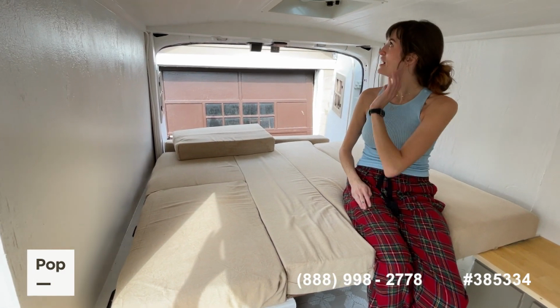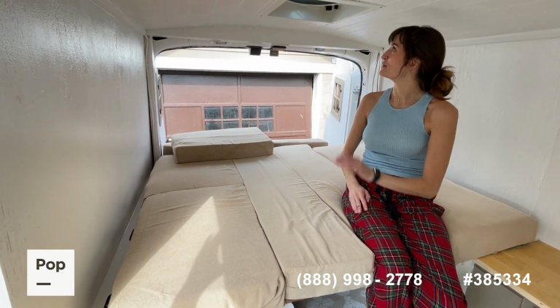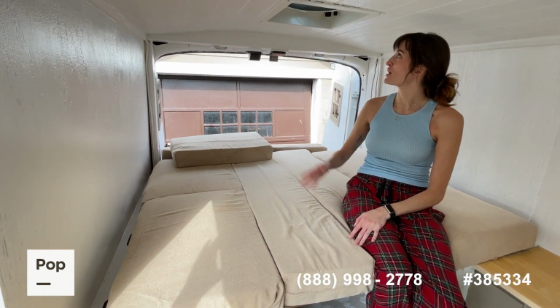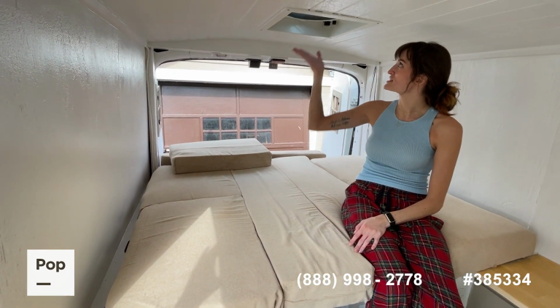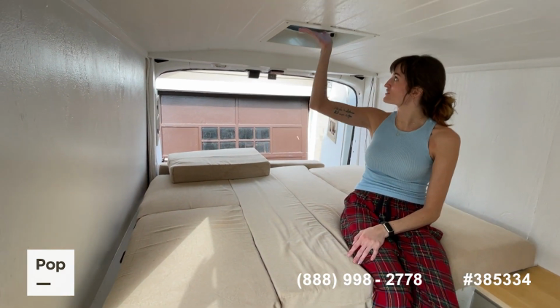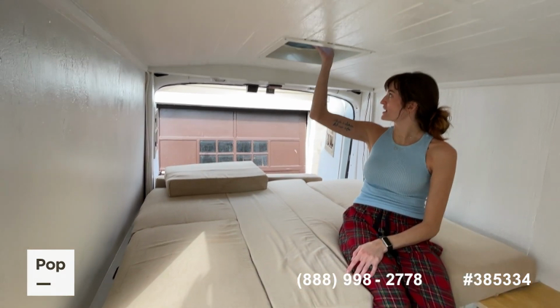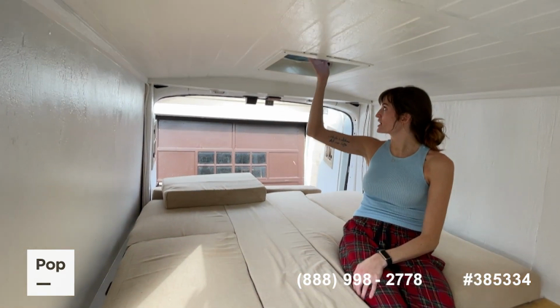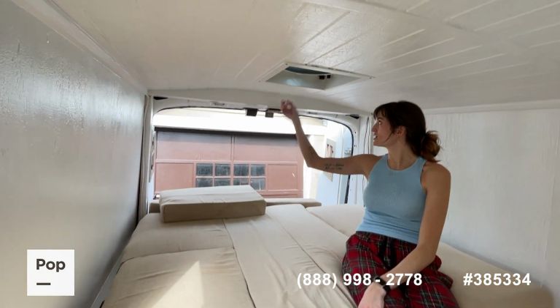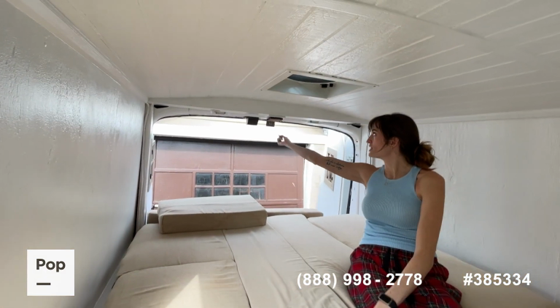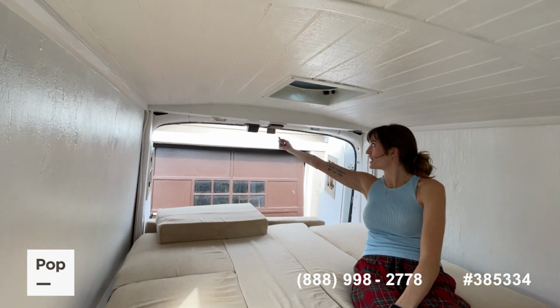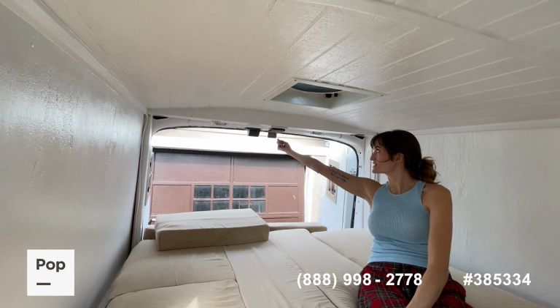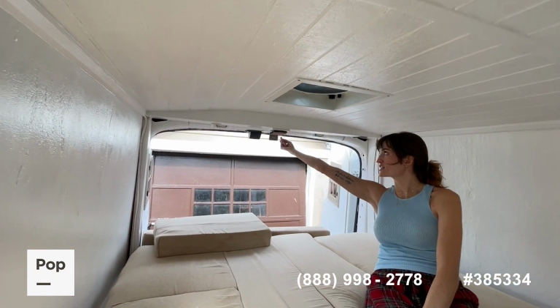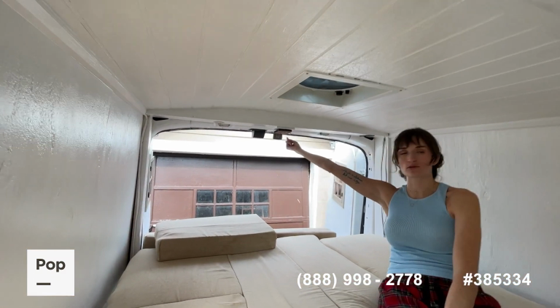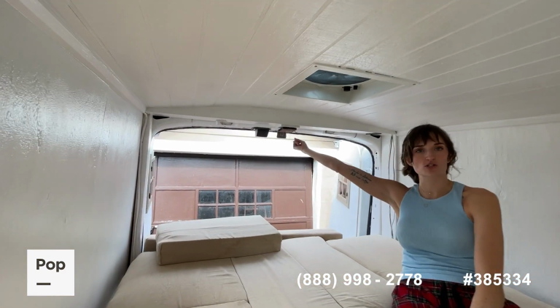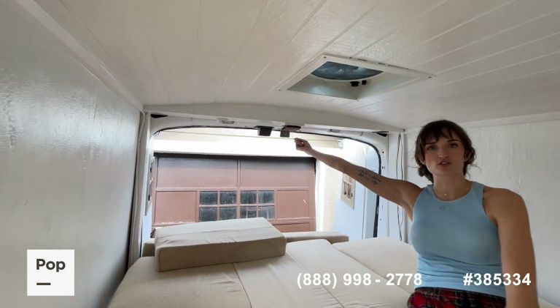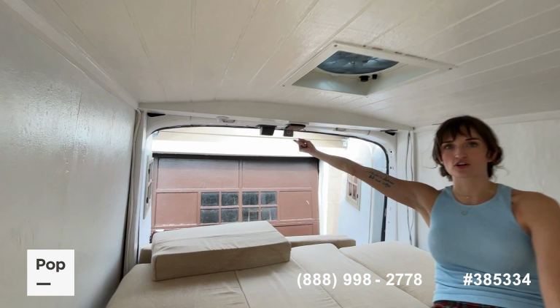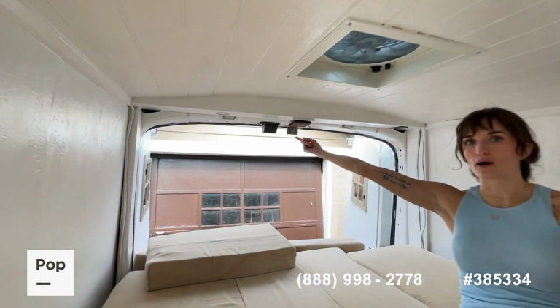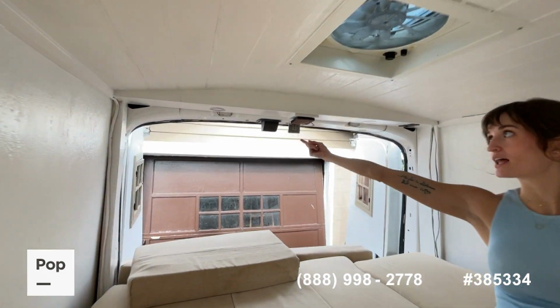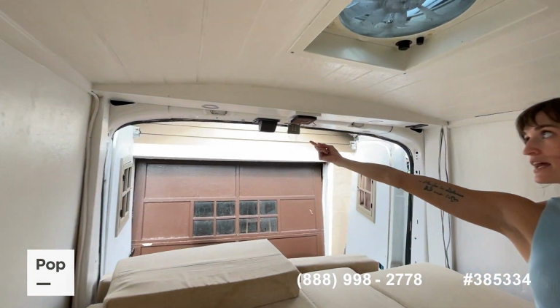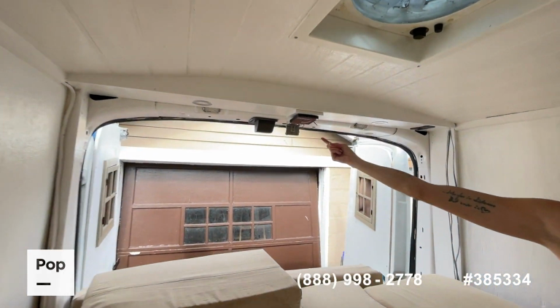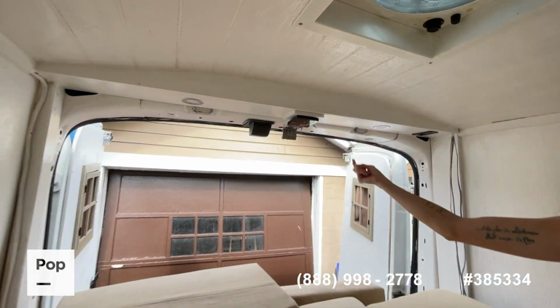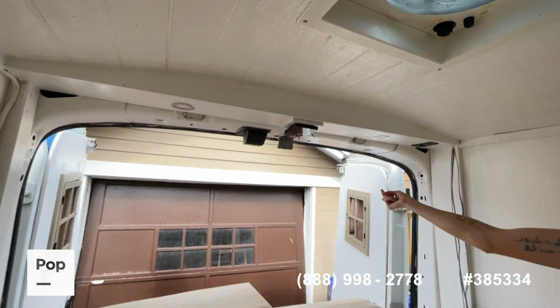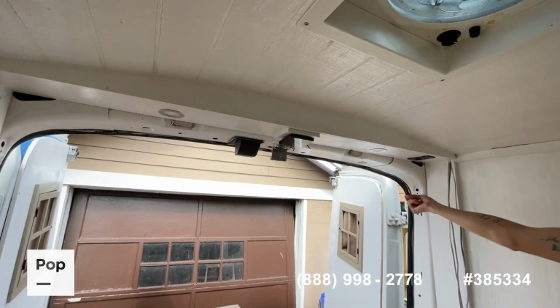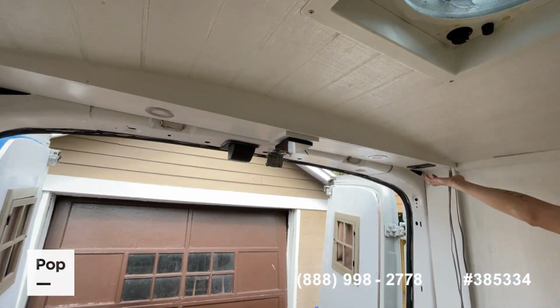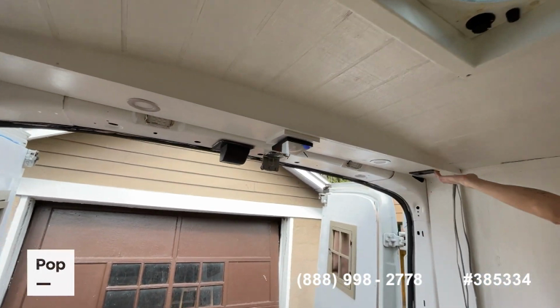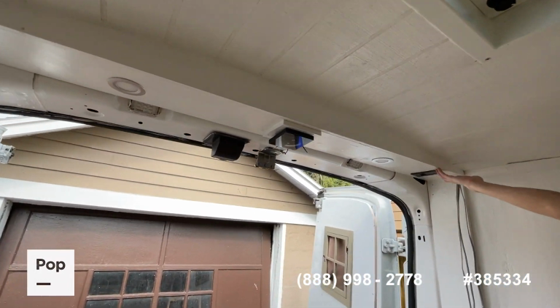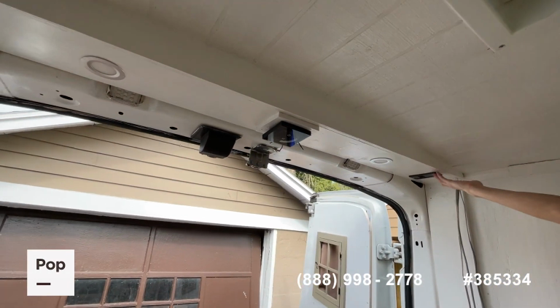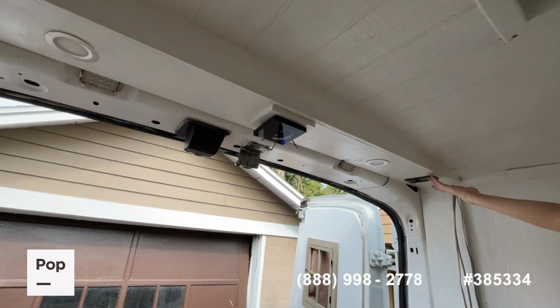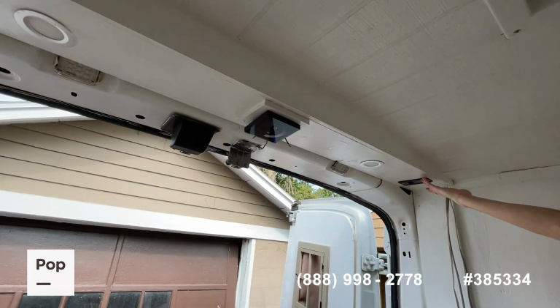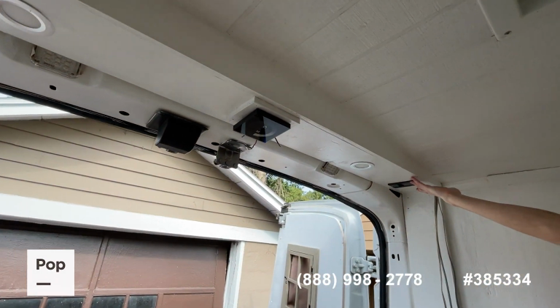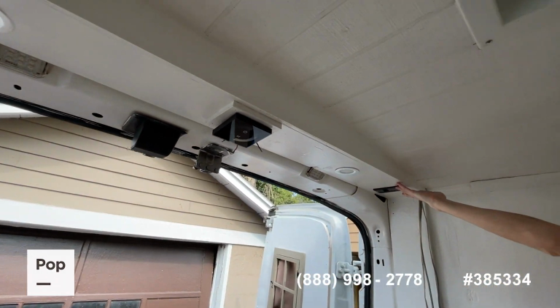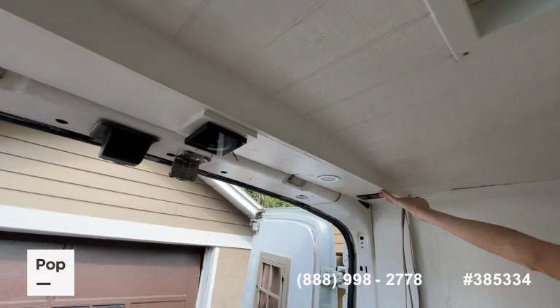You have the ceiling fan here, a touch dimmer switch for your up-lighting, and your remote controller switch here.